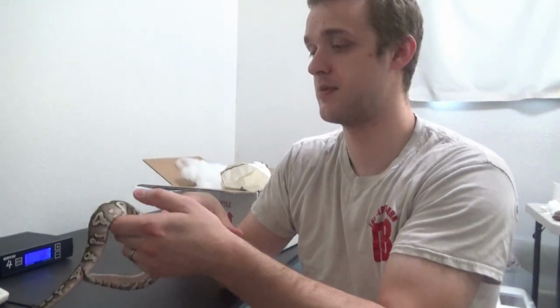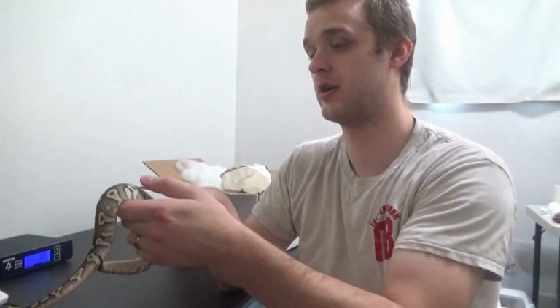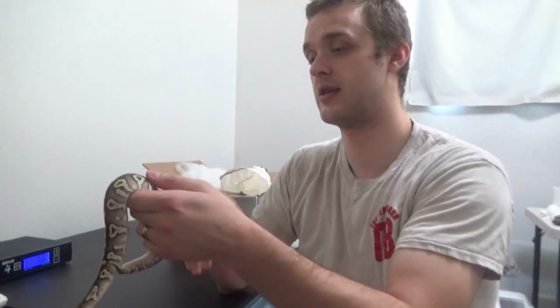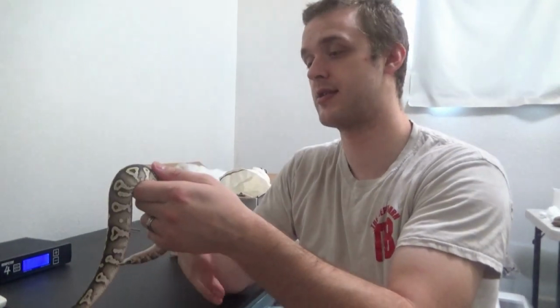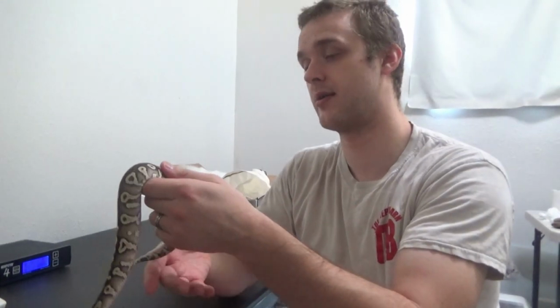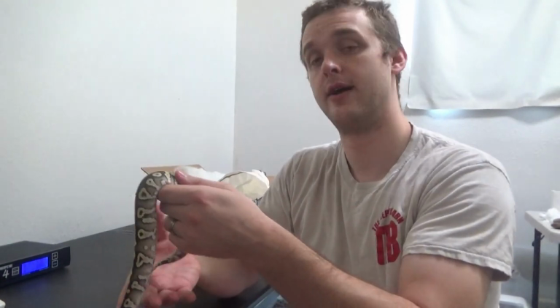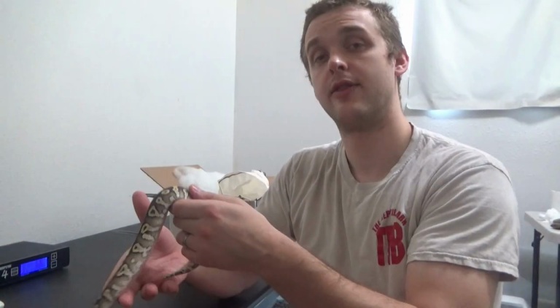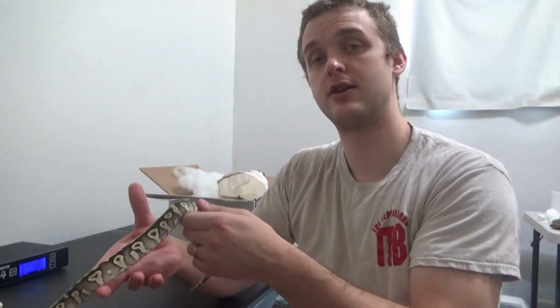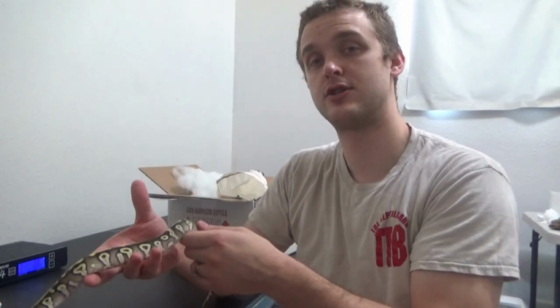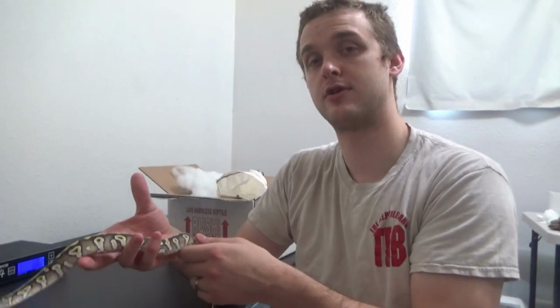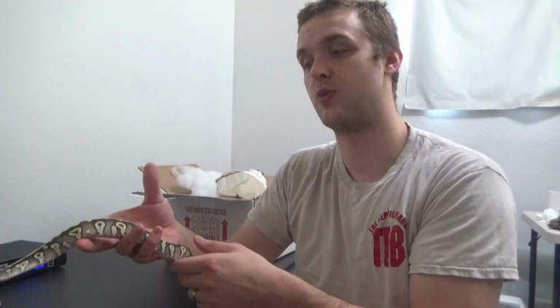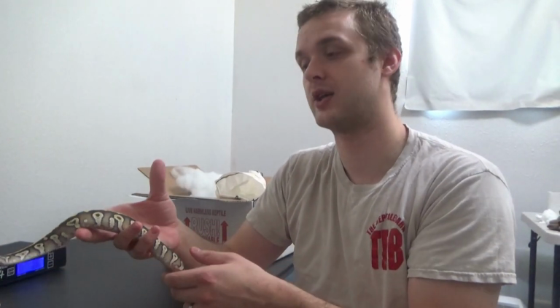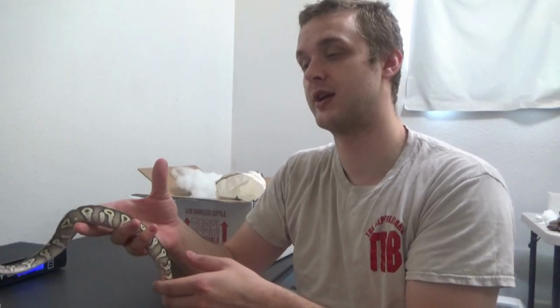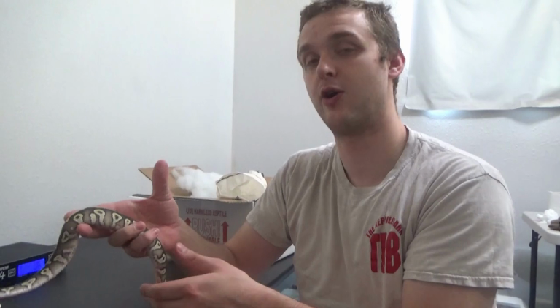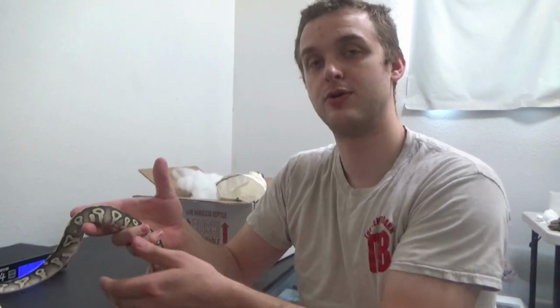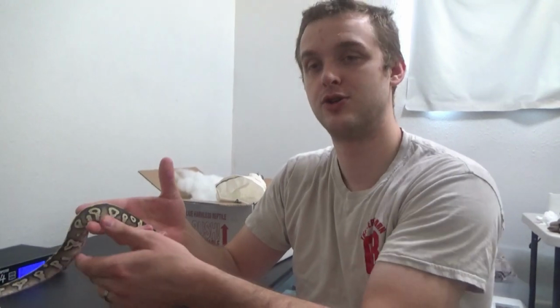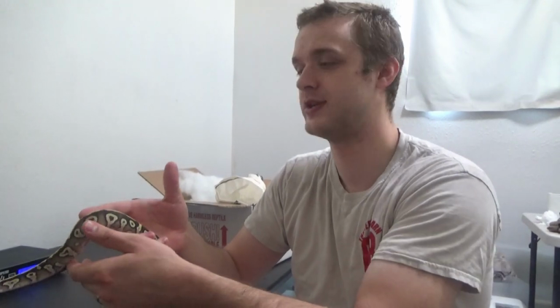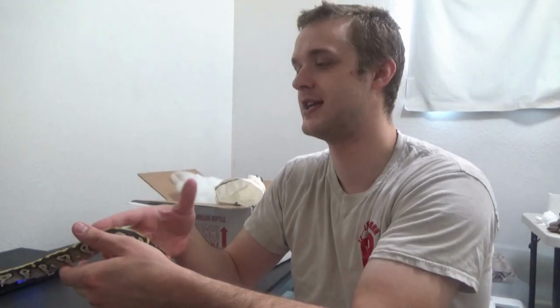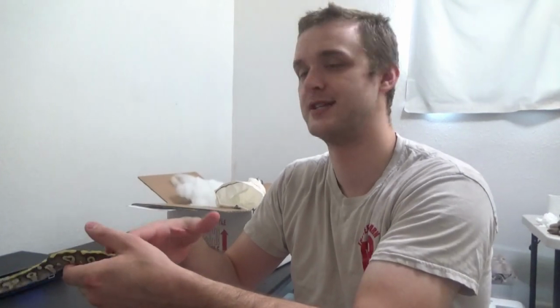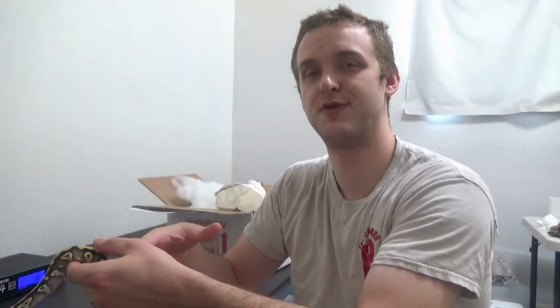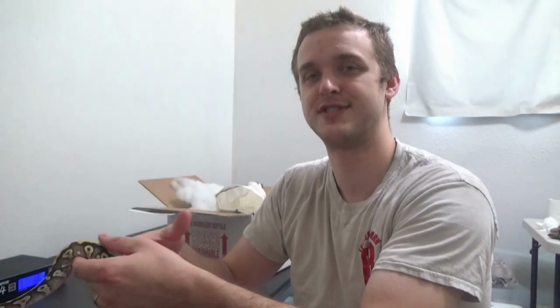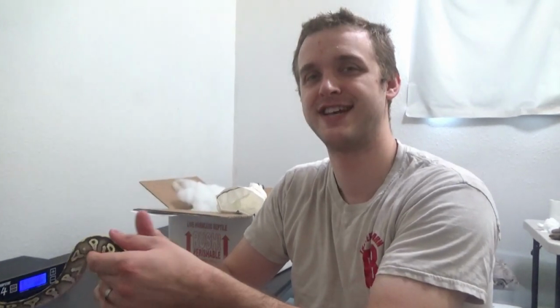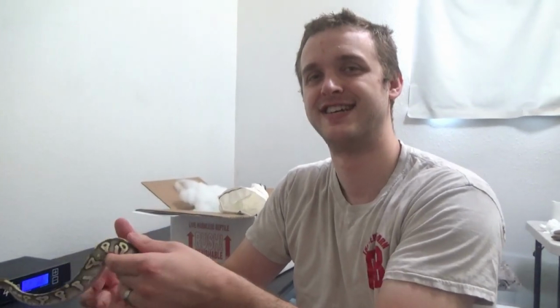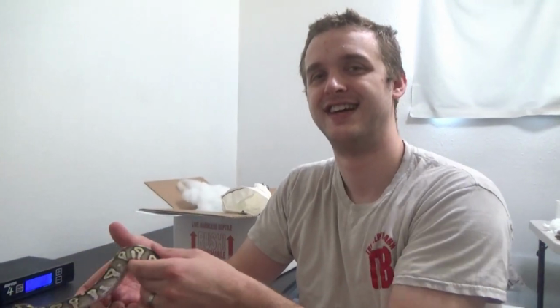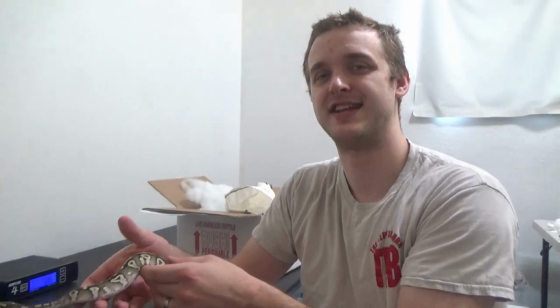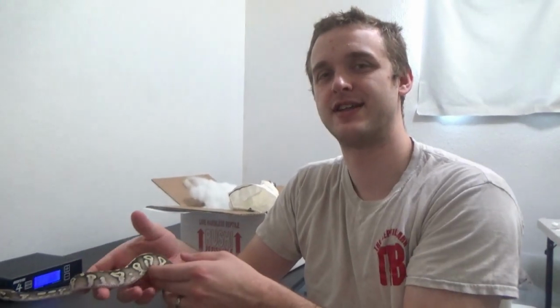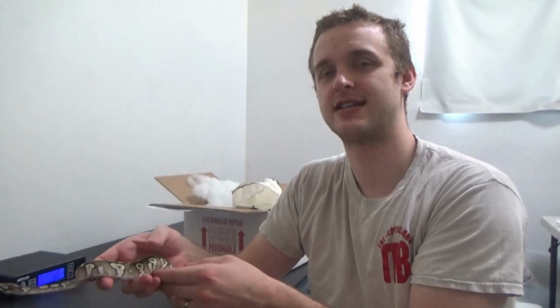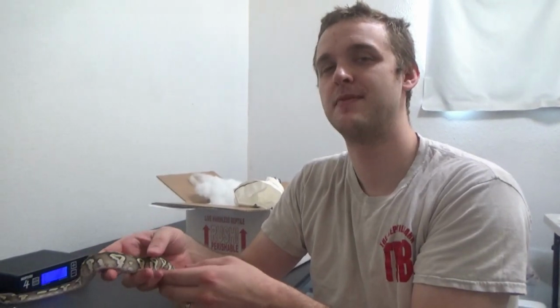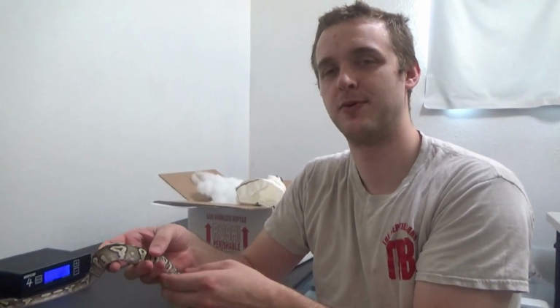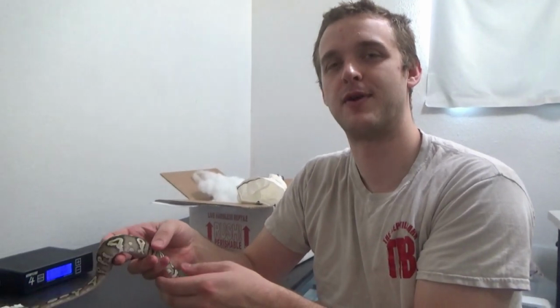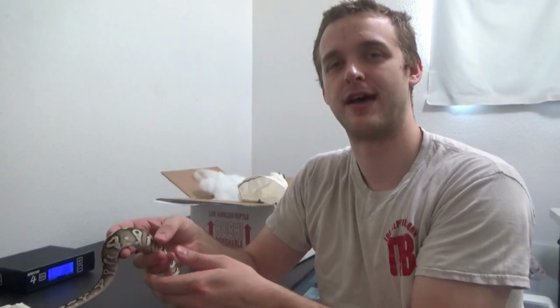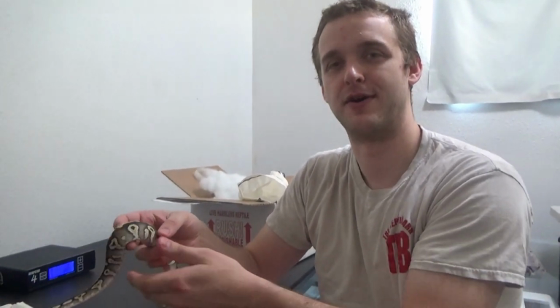I'm going to go get these guys set up. Thank you so much for watching. I hope you enjoy seeing these beautiful snakes. Until next time, we're the Reptile Barn.